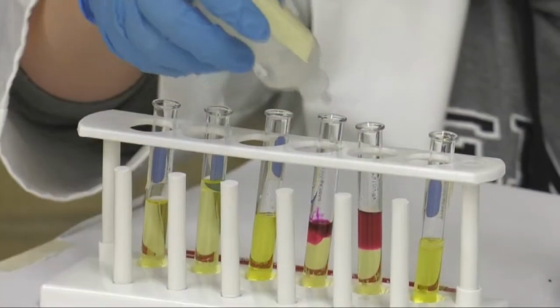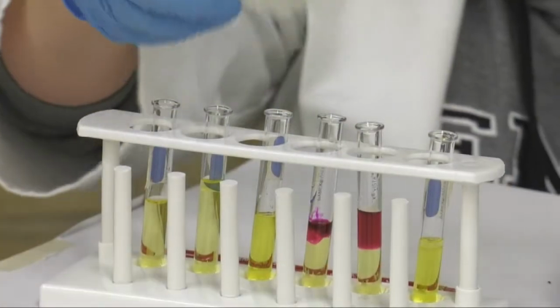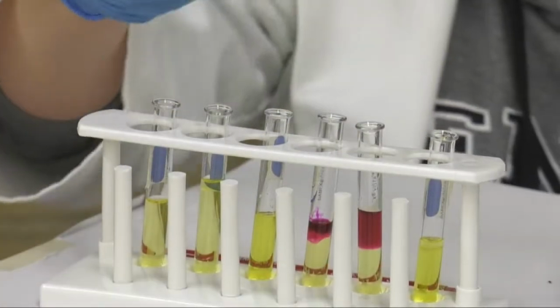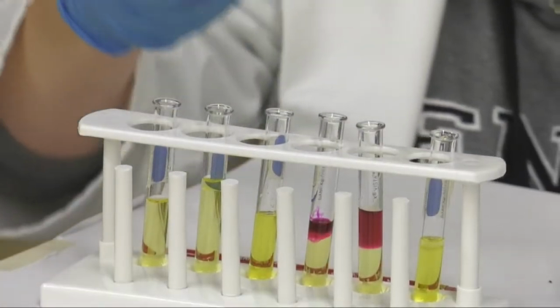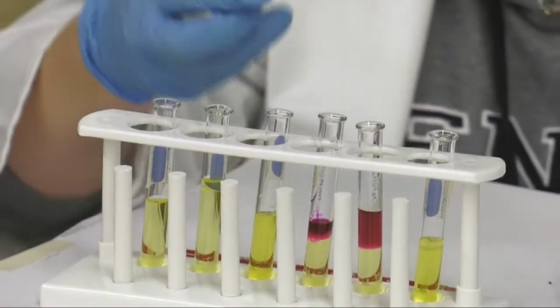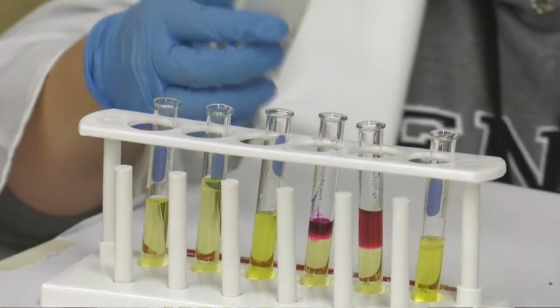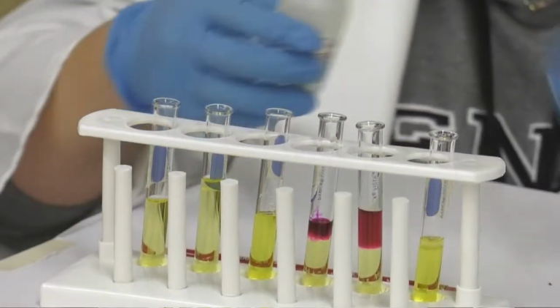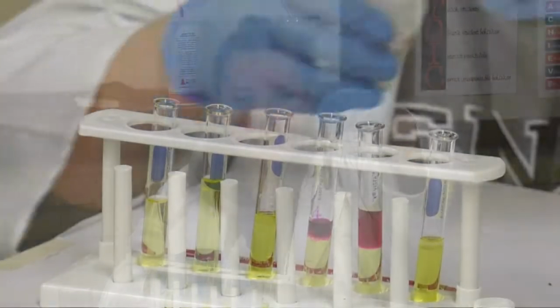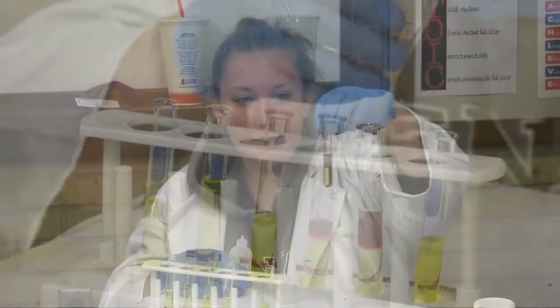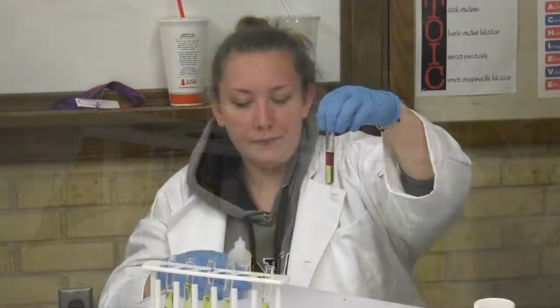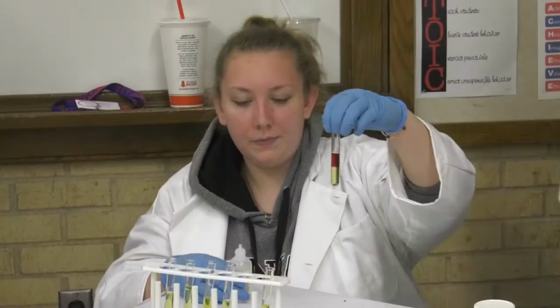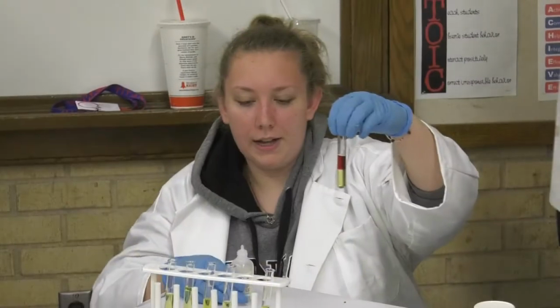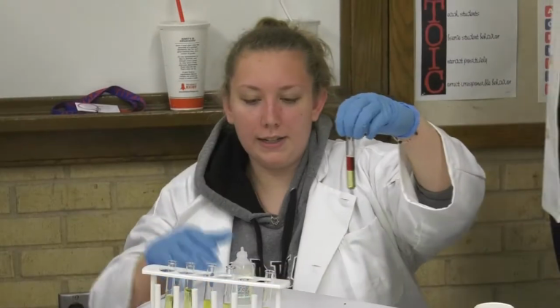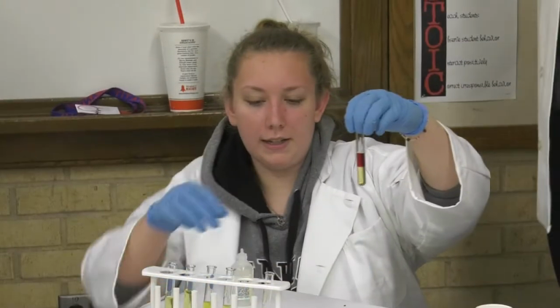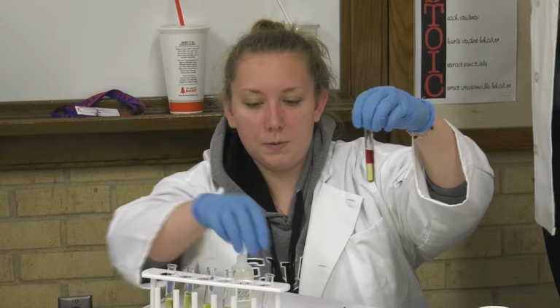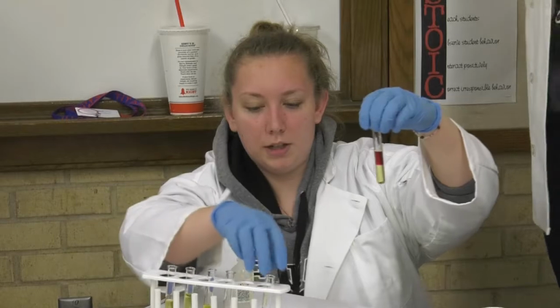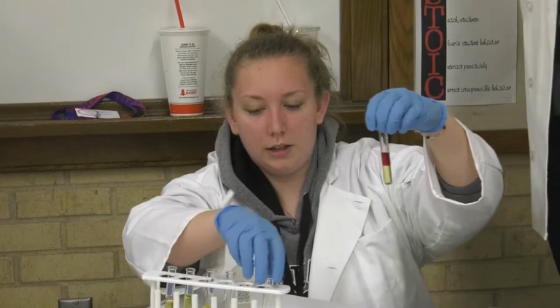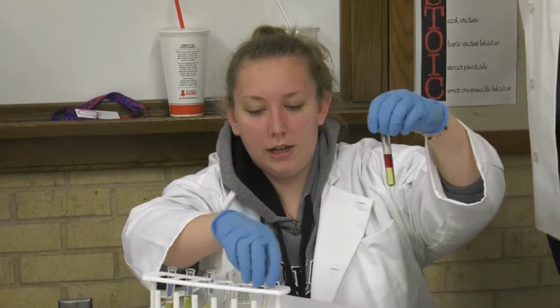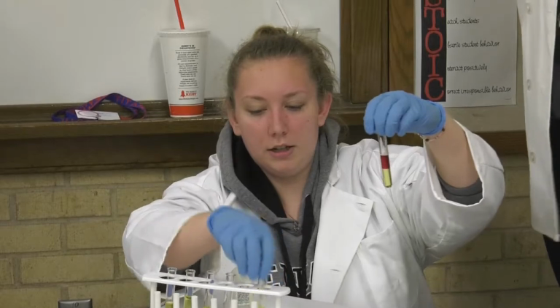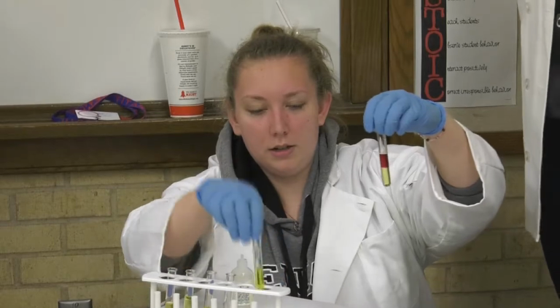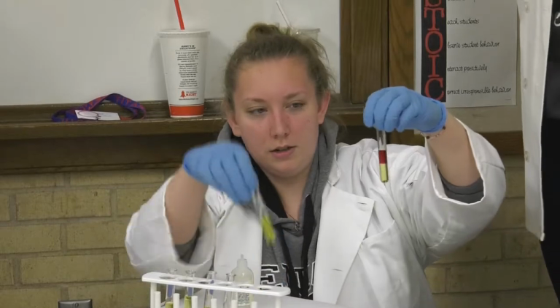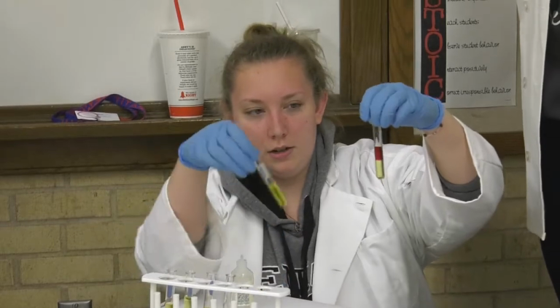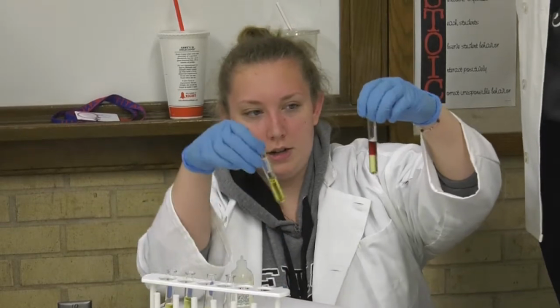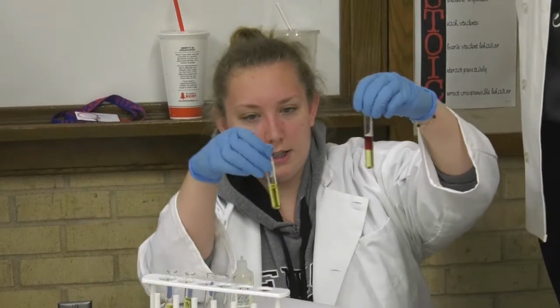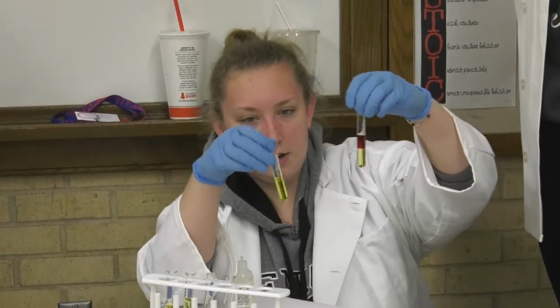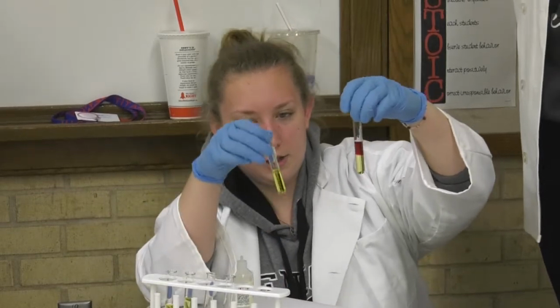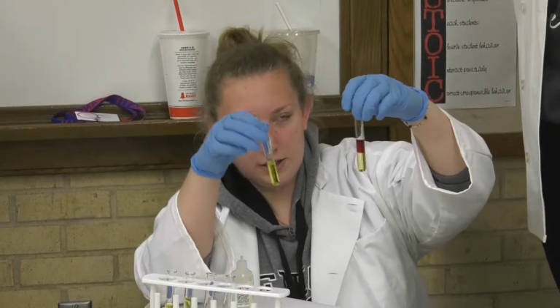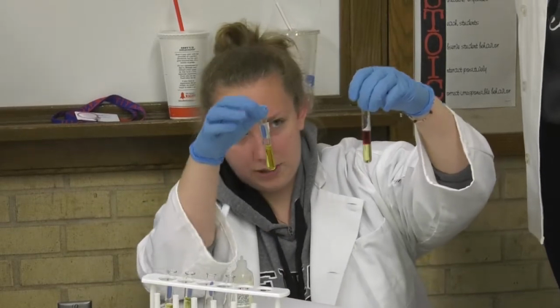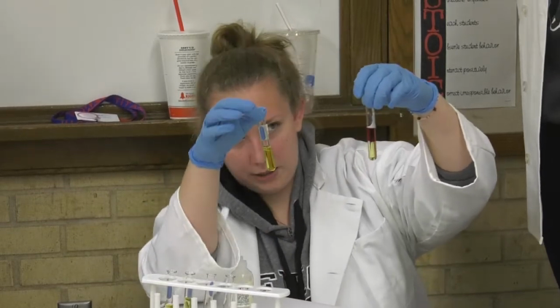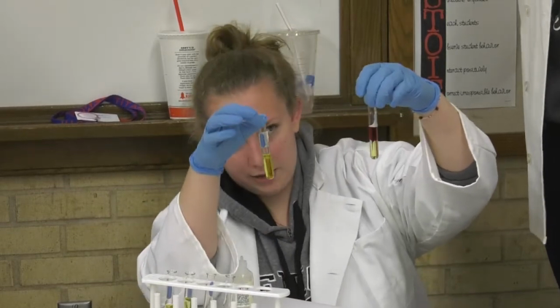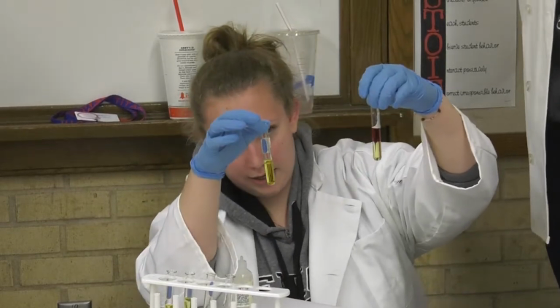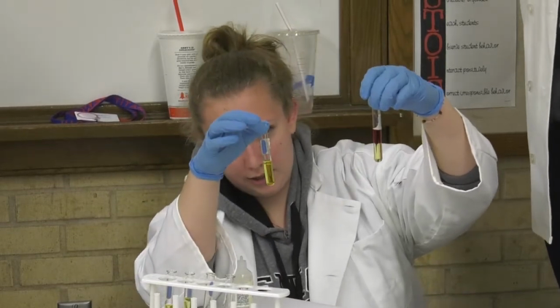Drugs — it's a drug indicator, and since this one turned colors it's on drugs, but this one didn't.